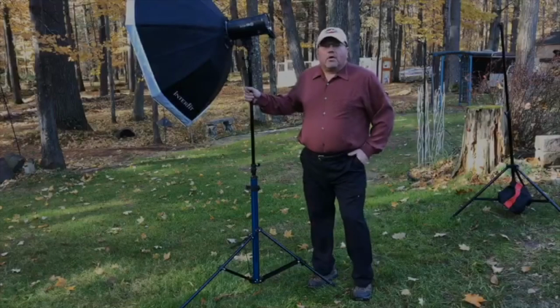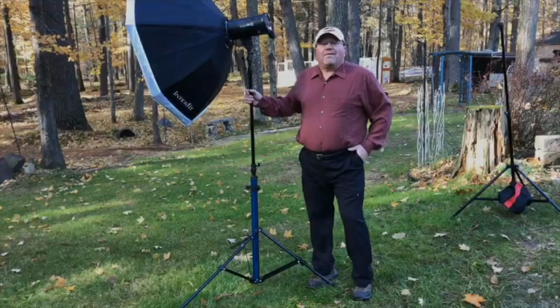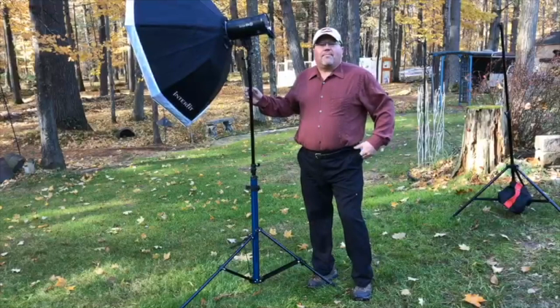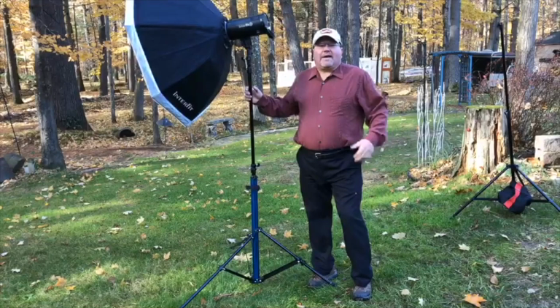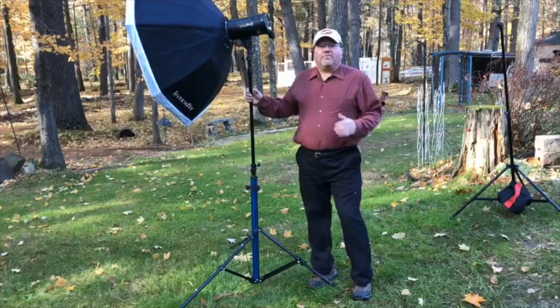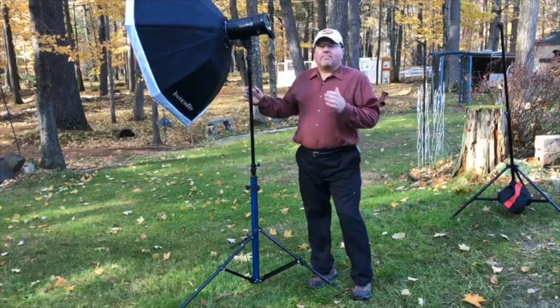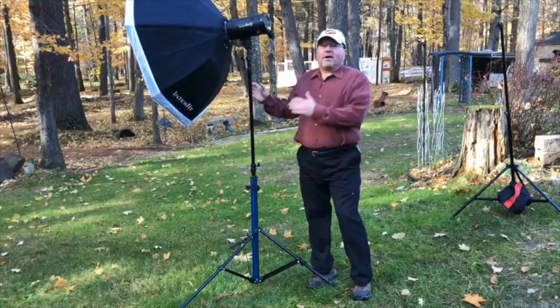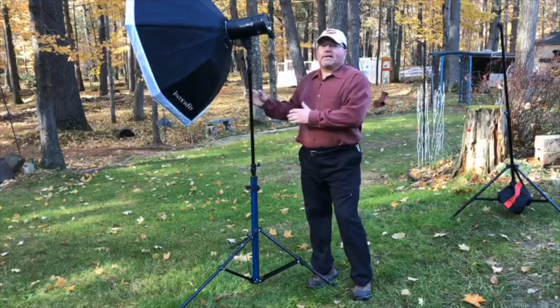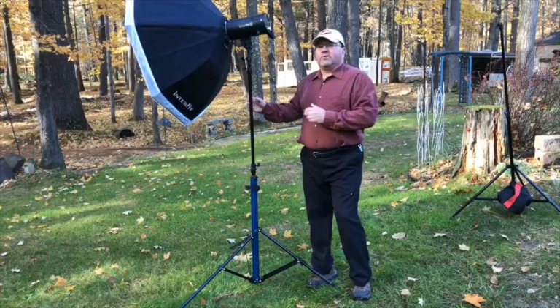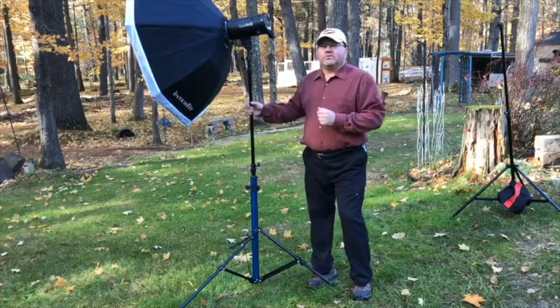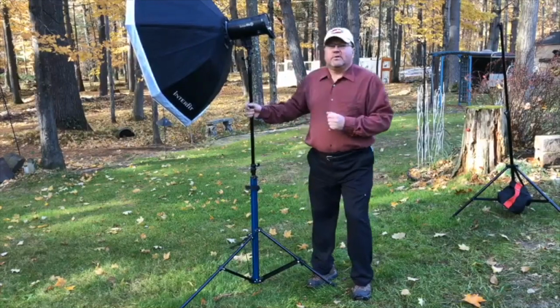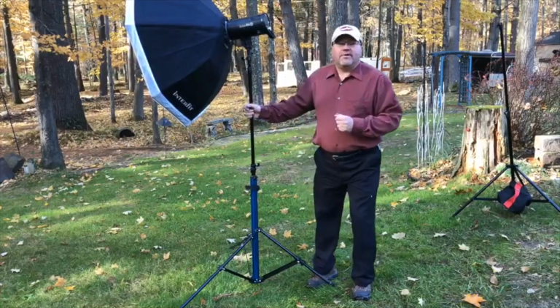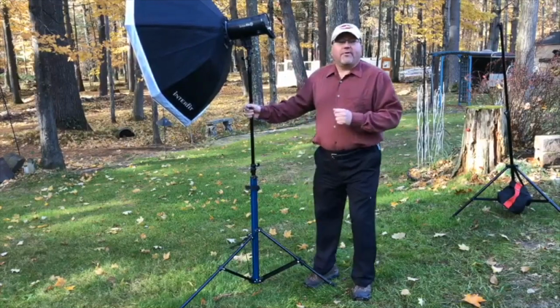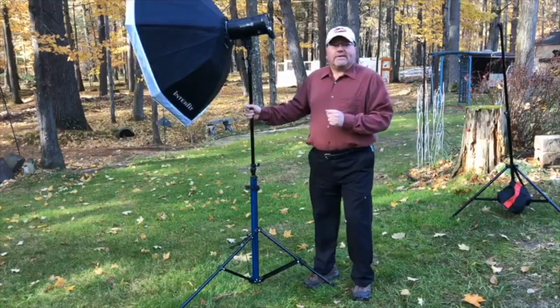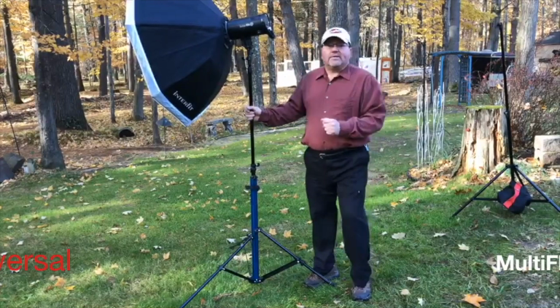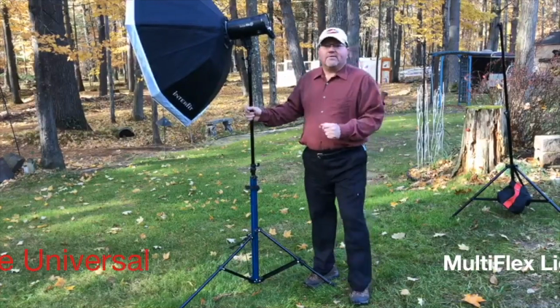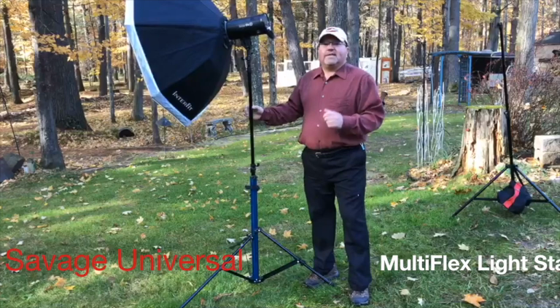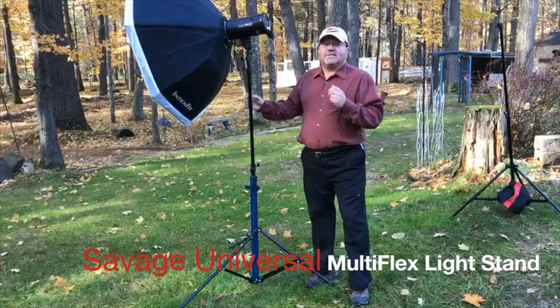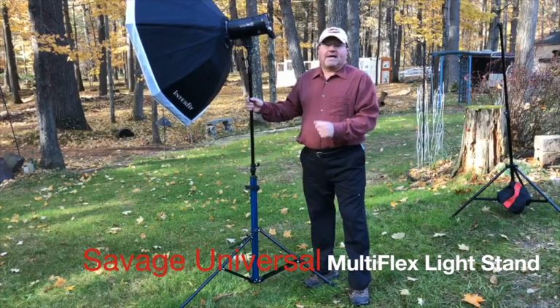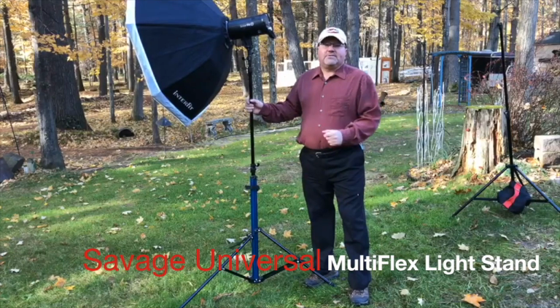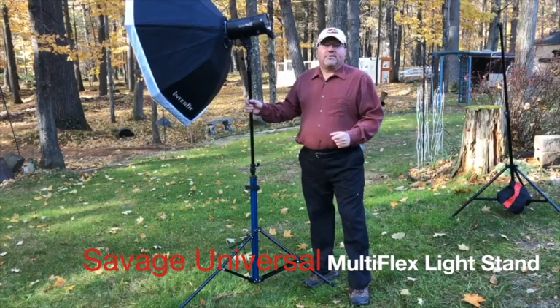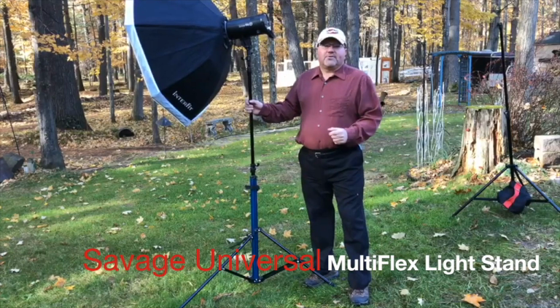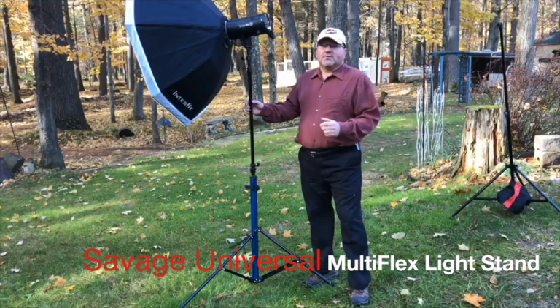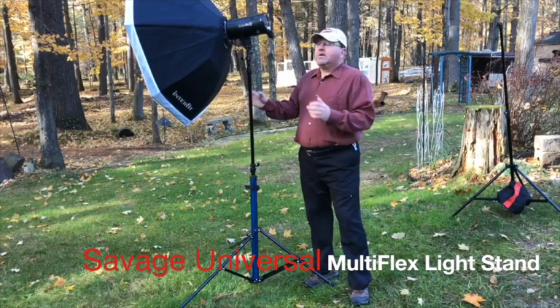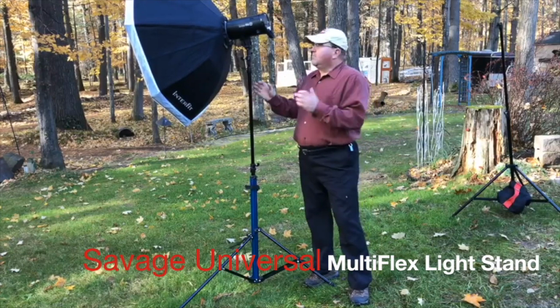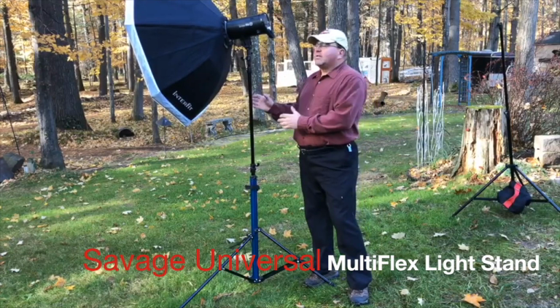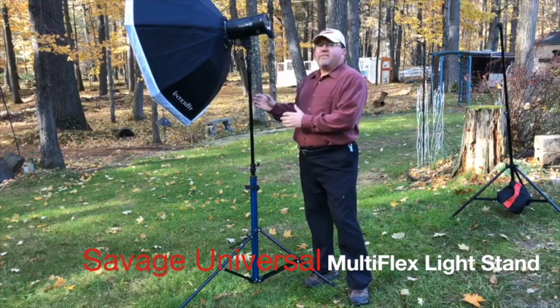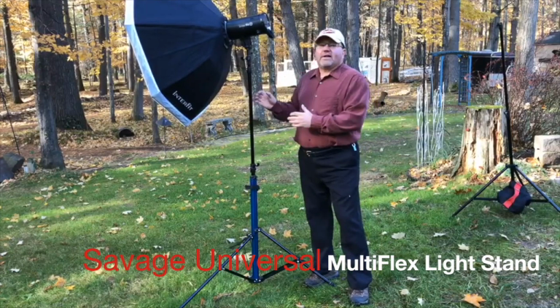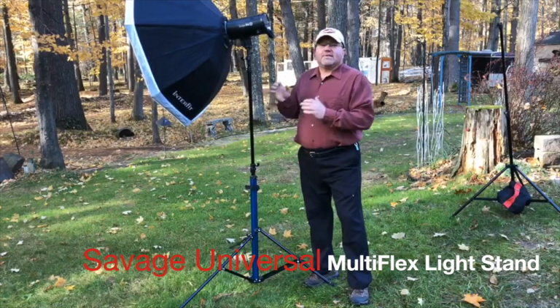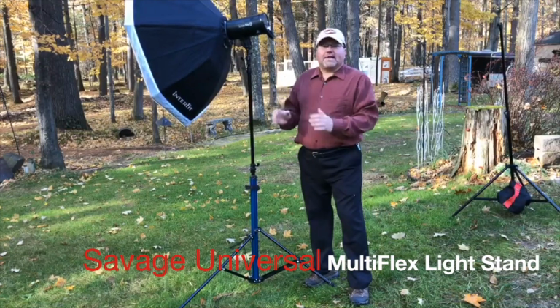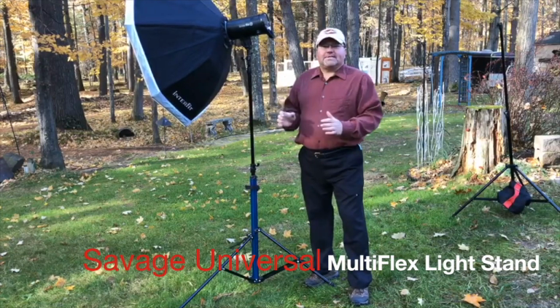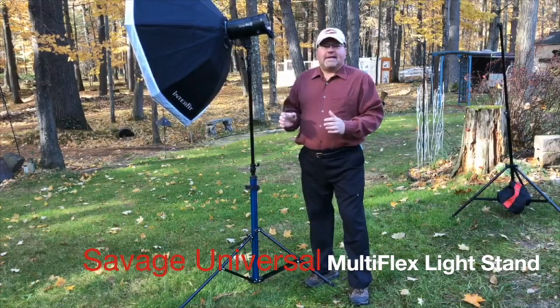Okay, we're back. We've got a product that I told you you are going to love. It is the Savage Universal Multi-Flex Light Stand.